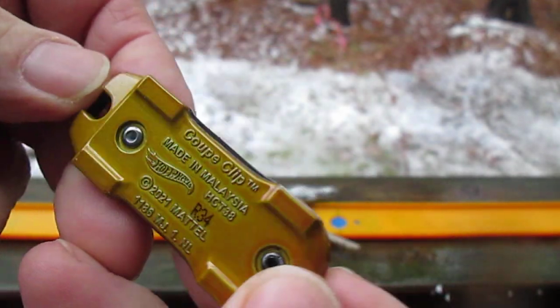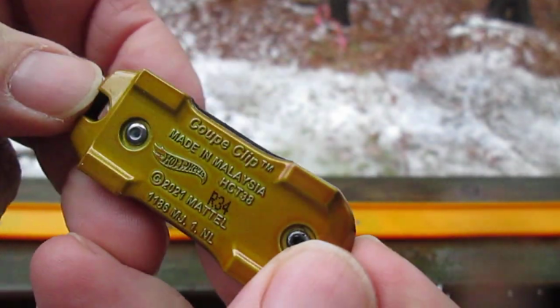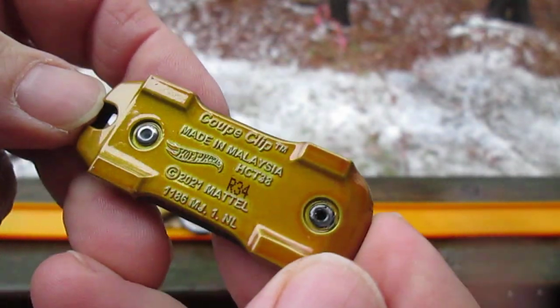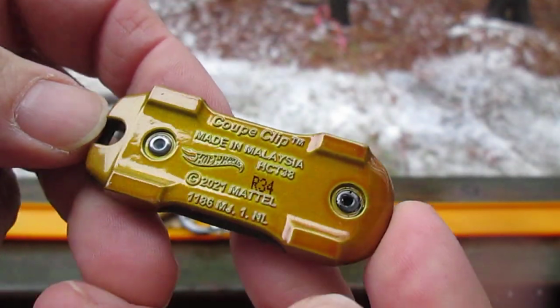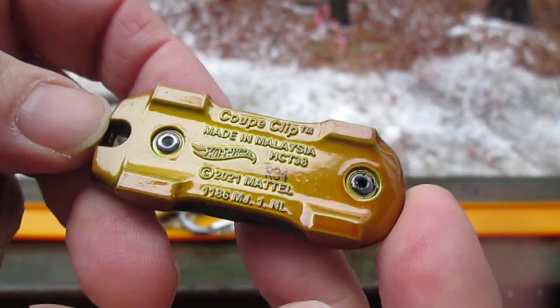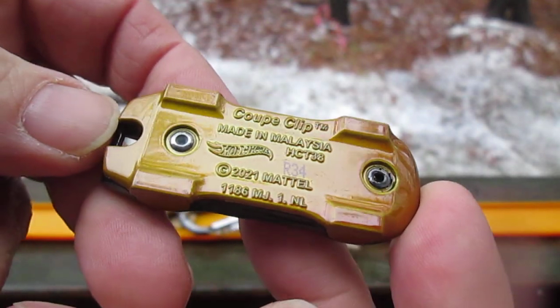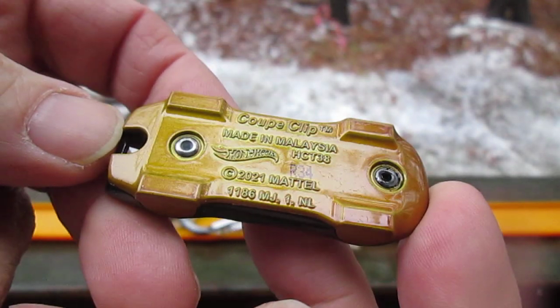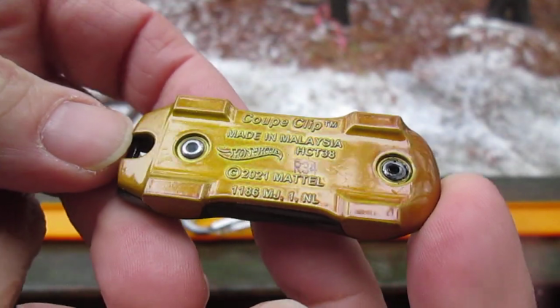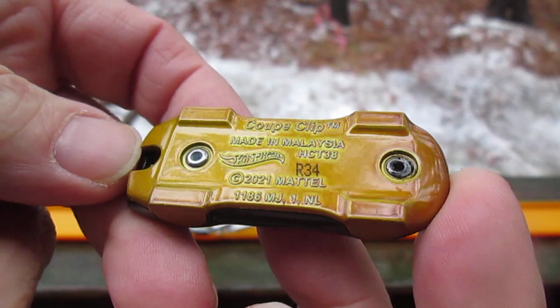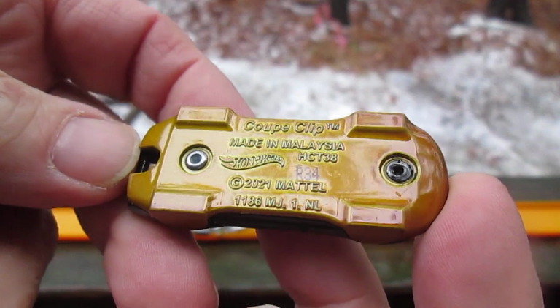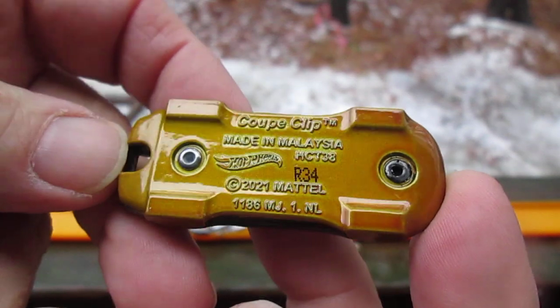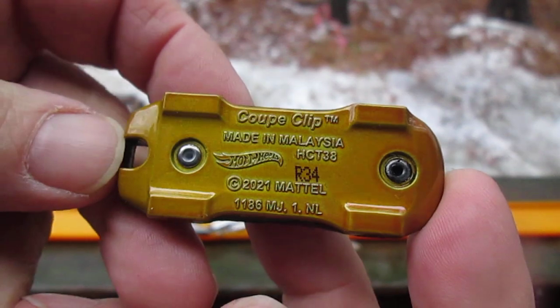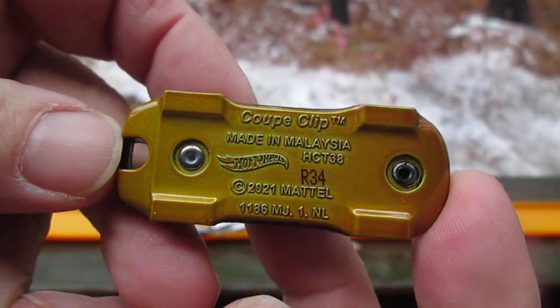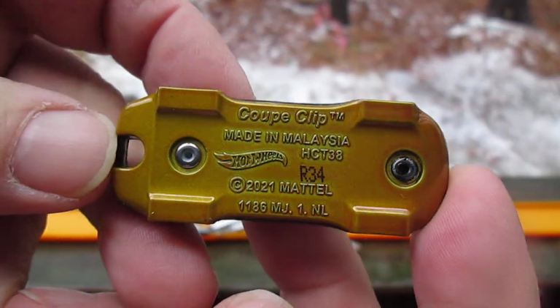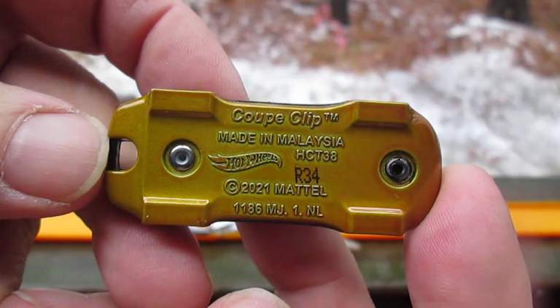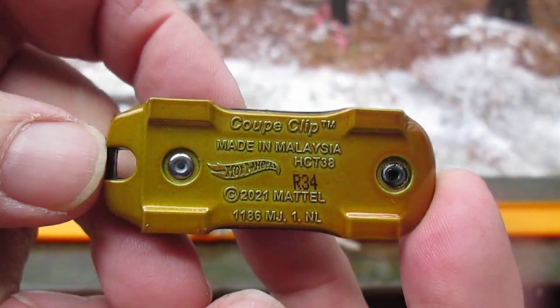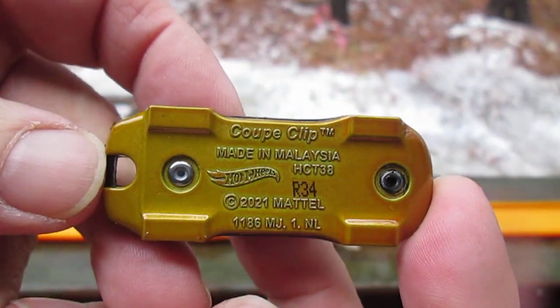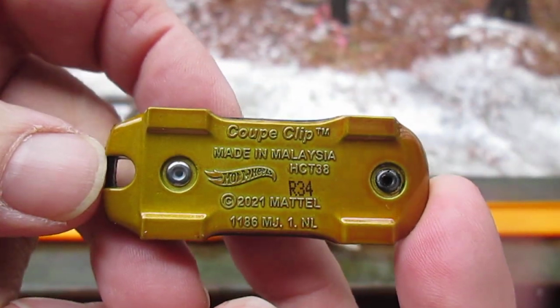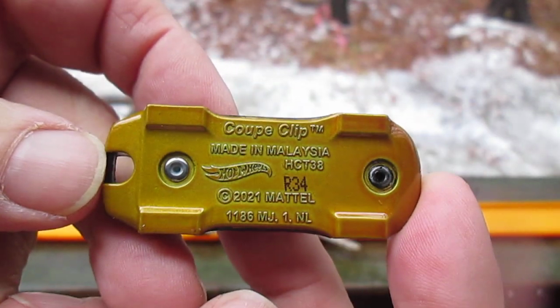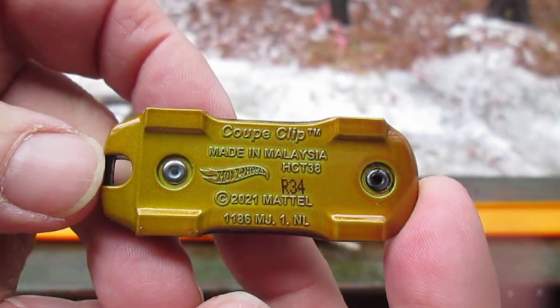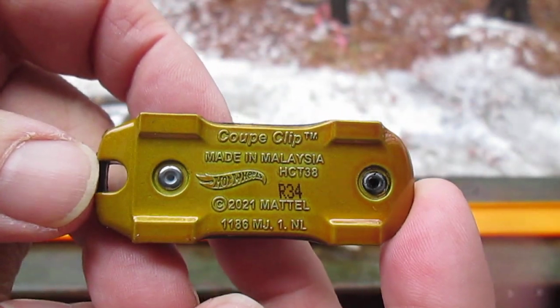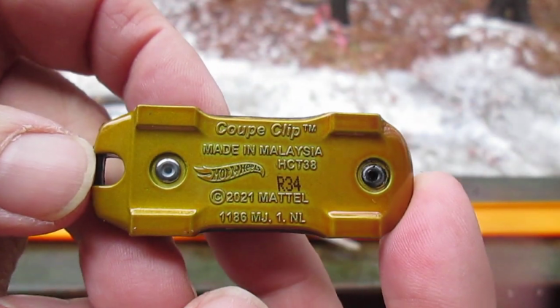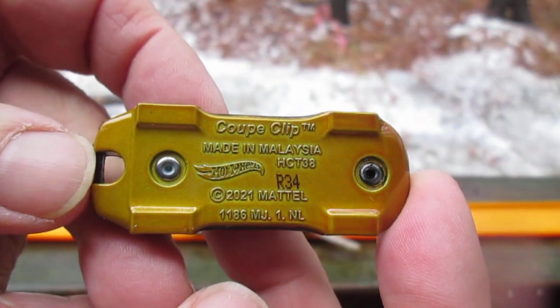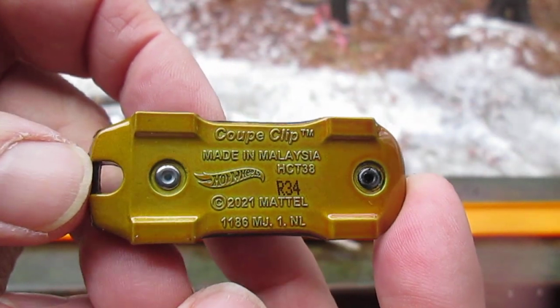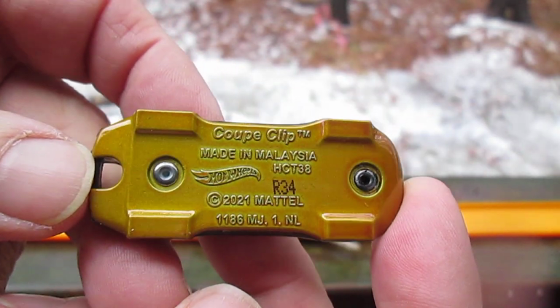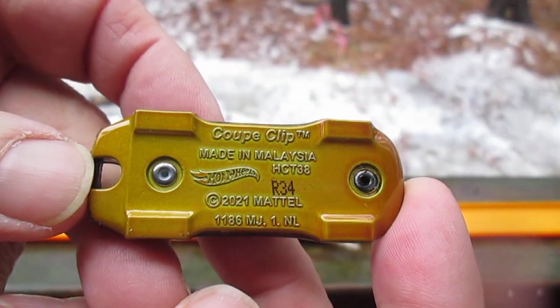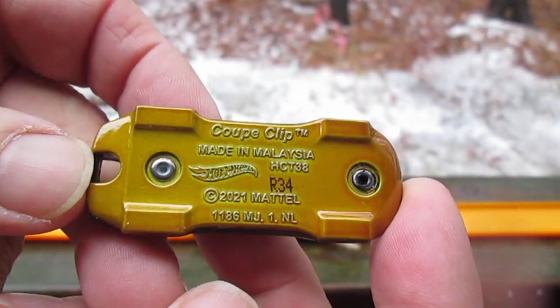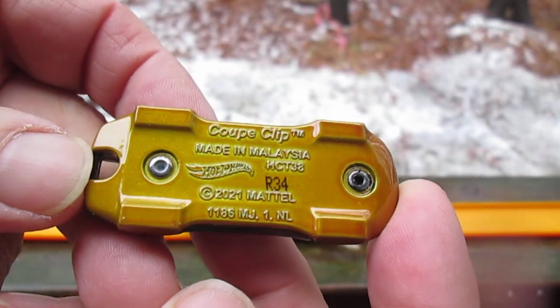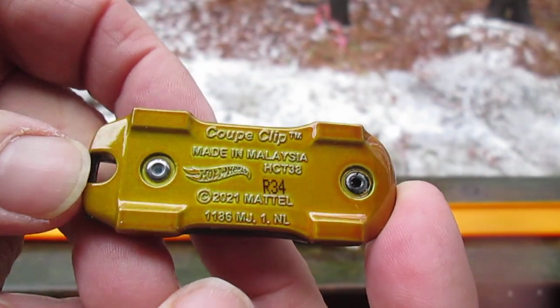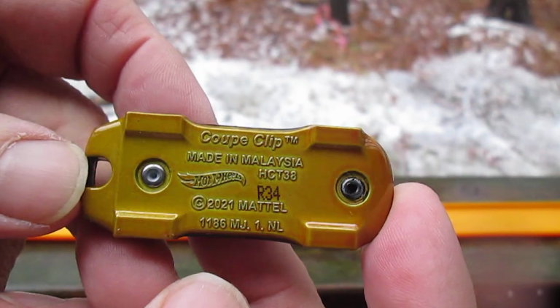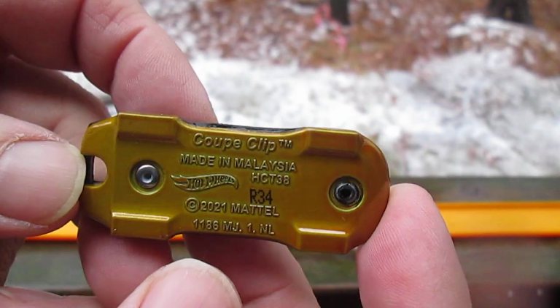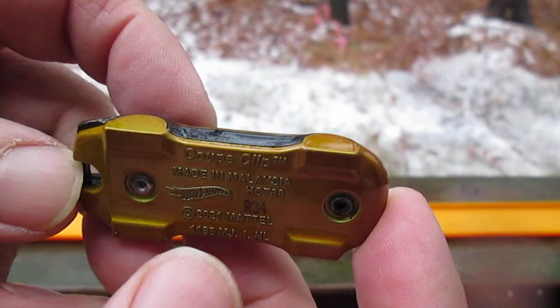Made in Malaysia, with a 2021 copyright and two rivets.